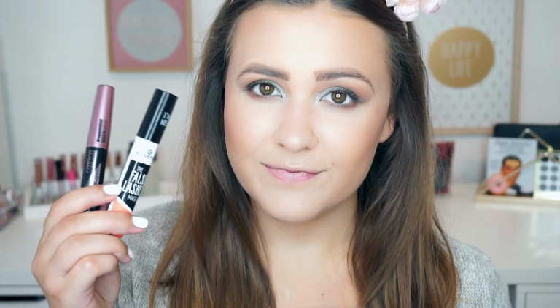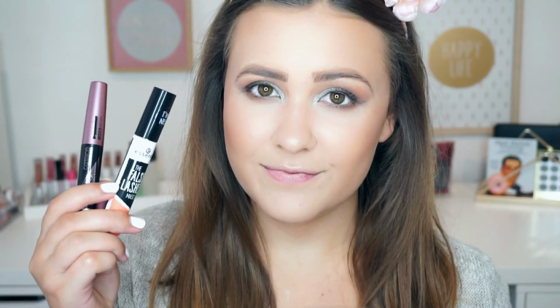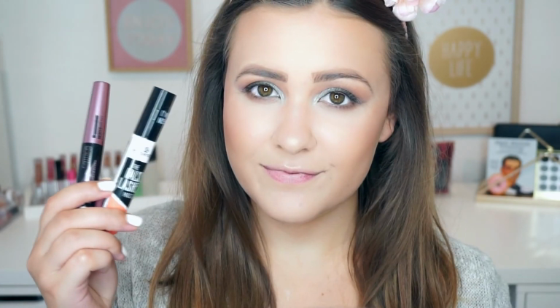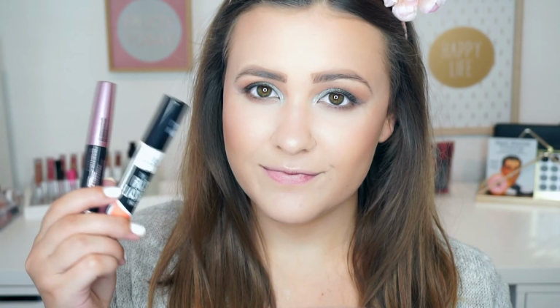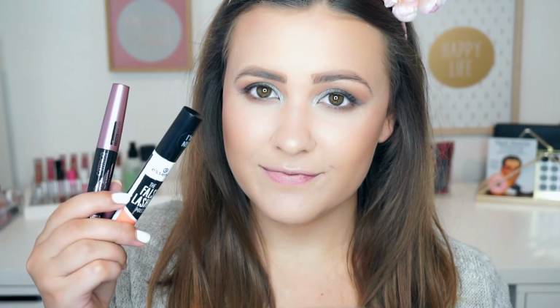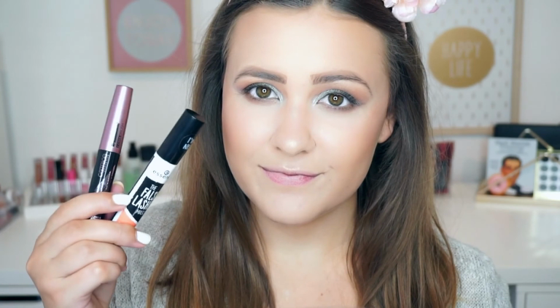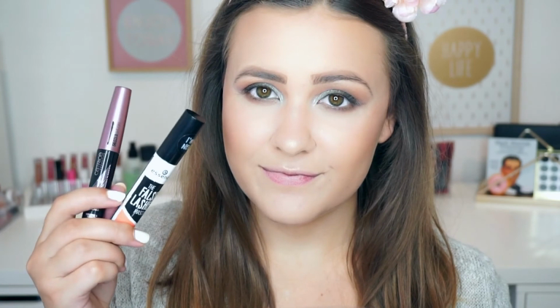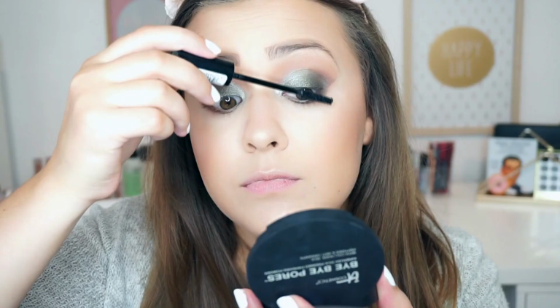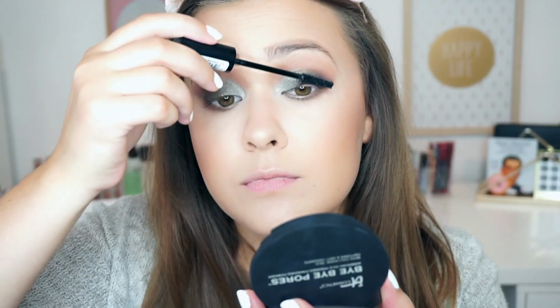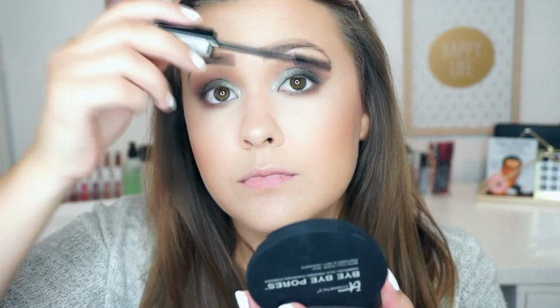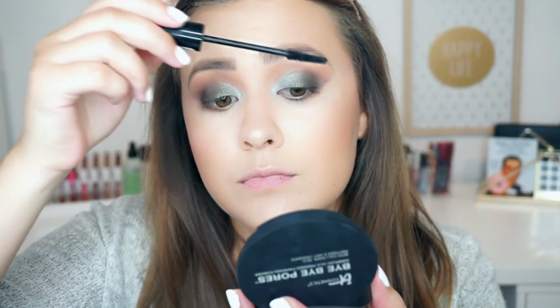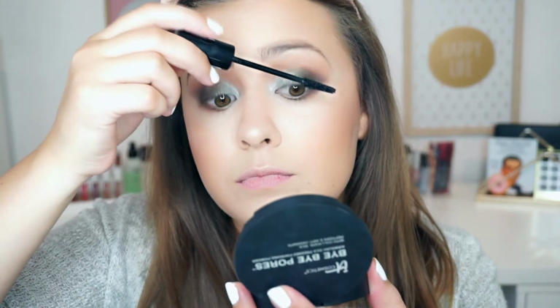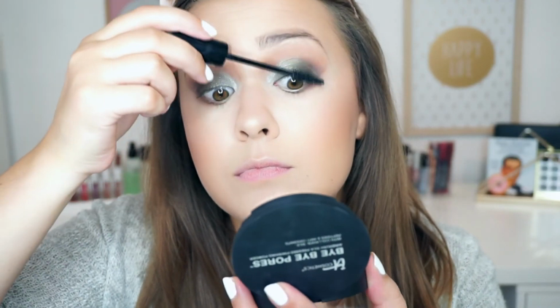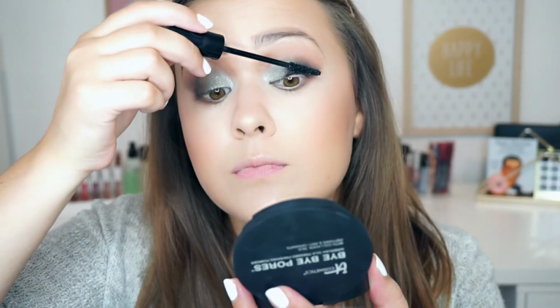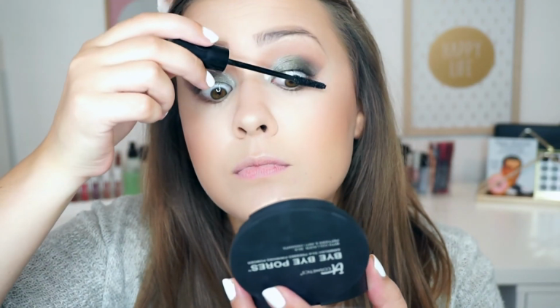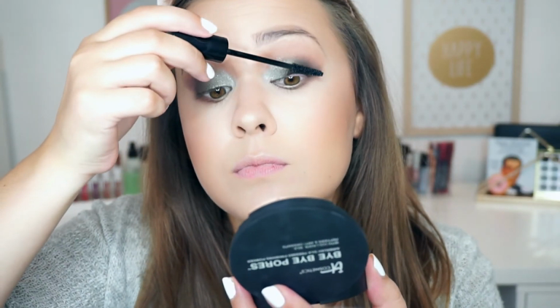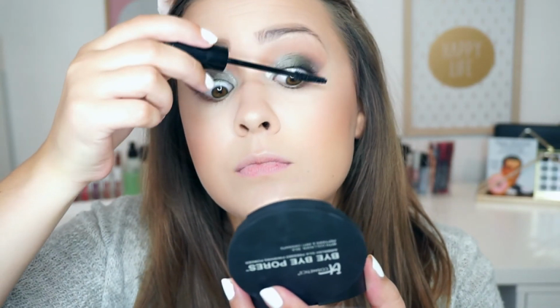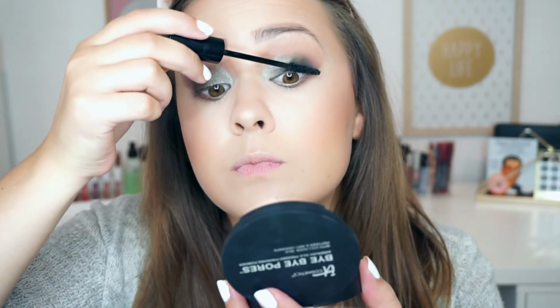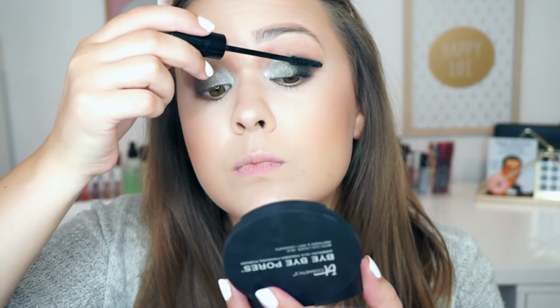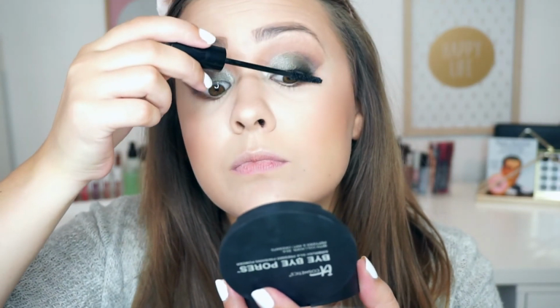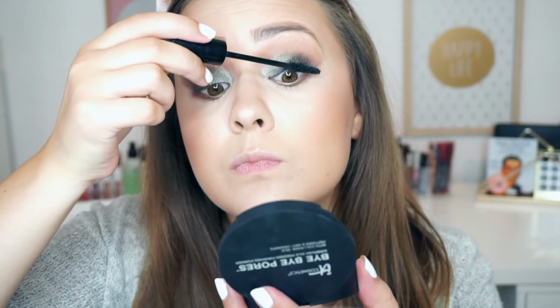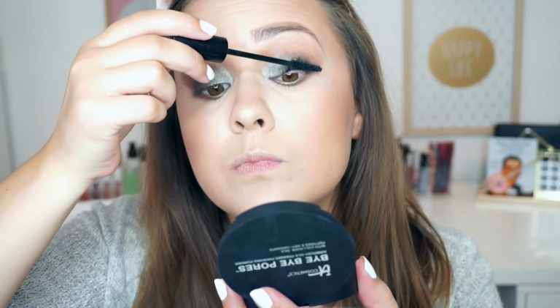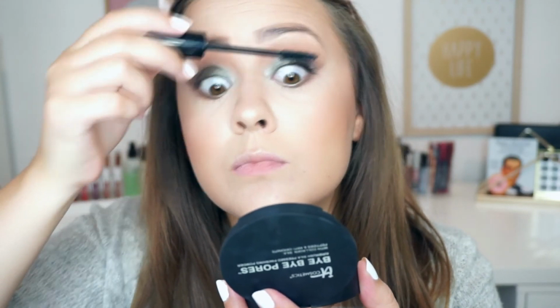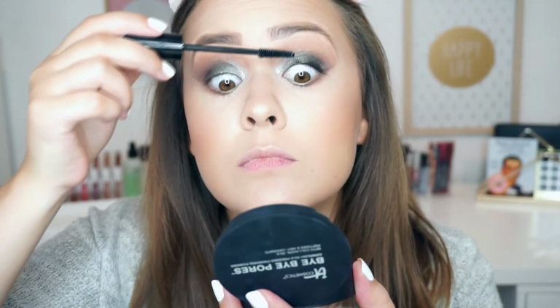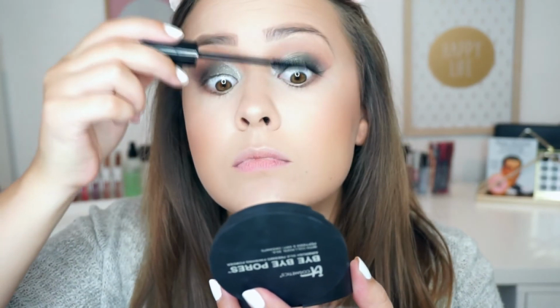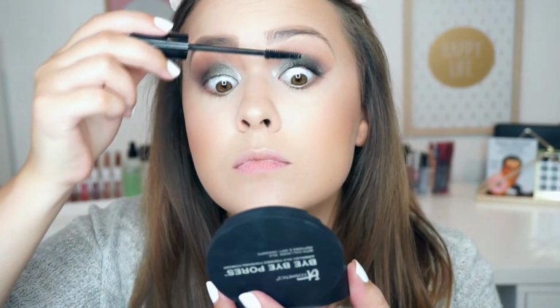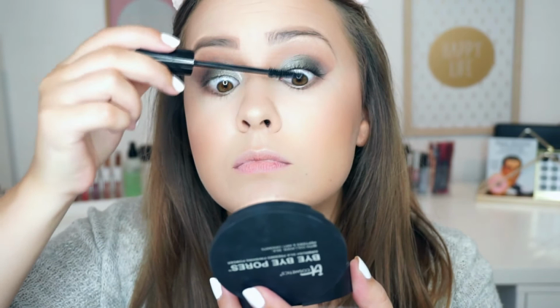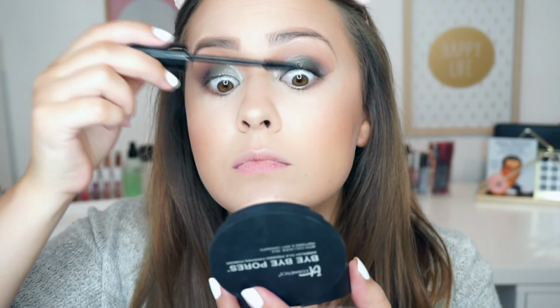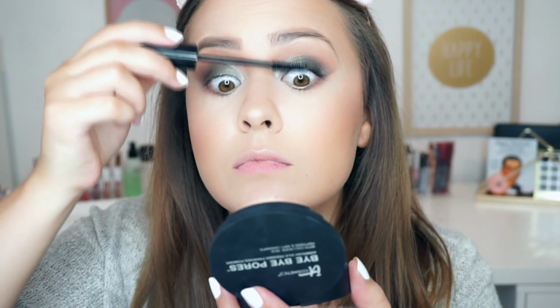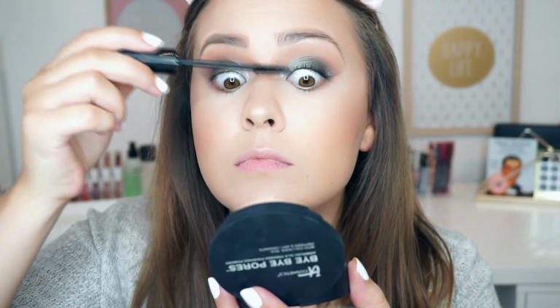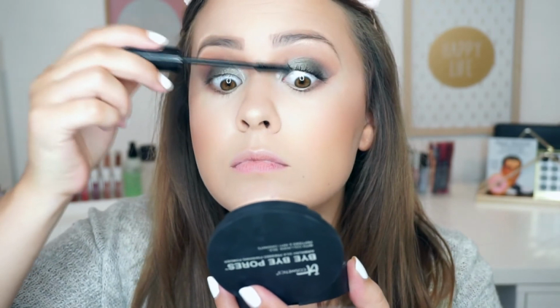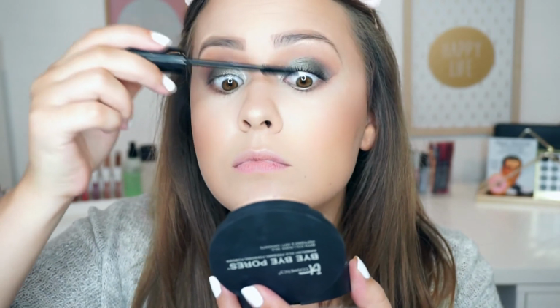Today I used the Essence and Catrice mascara — the newest one, which I talked all about in my What's New at the Drugstore video.